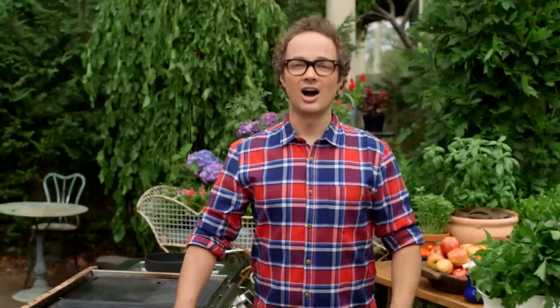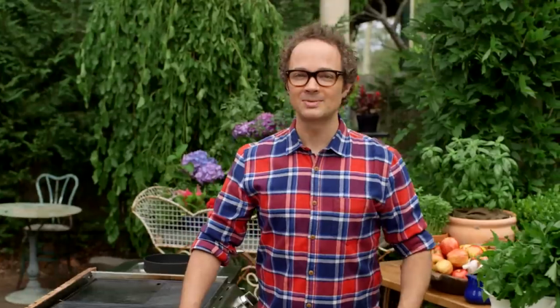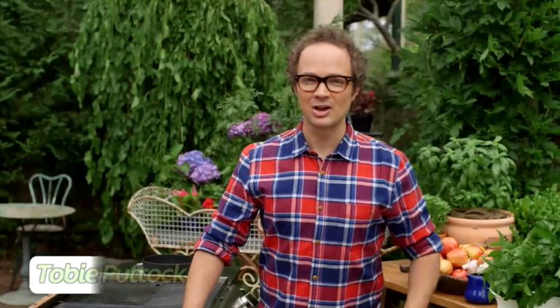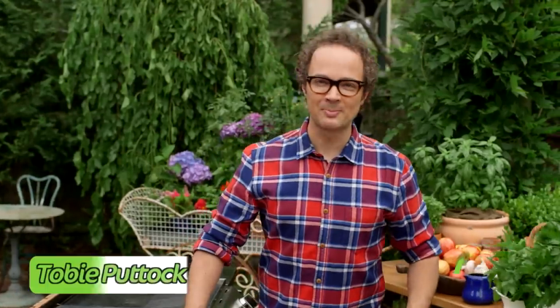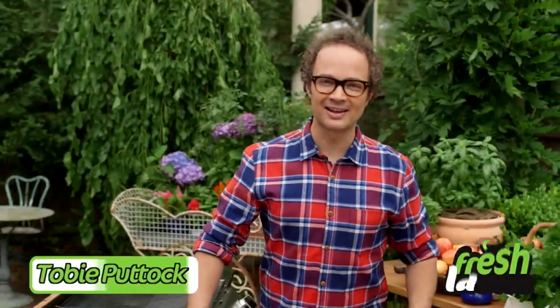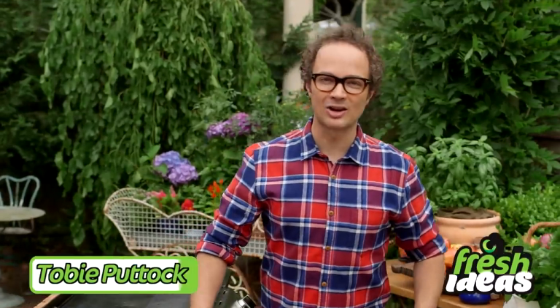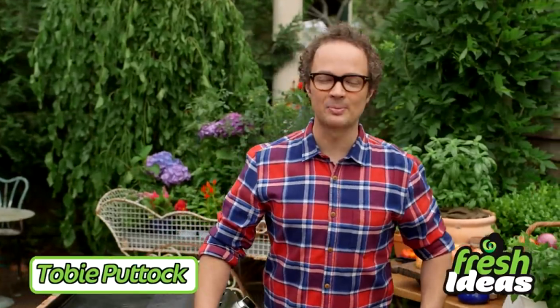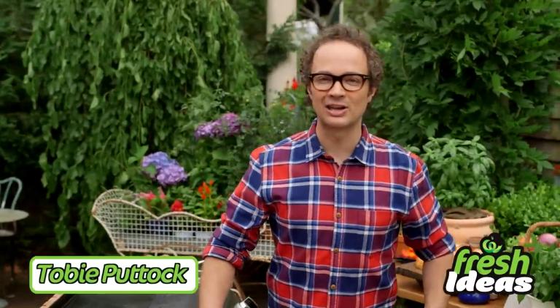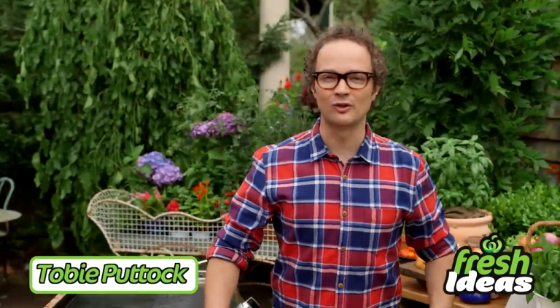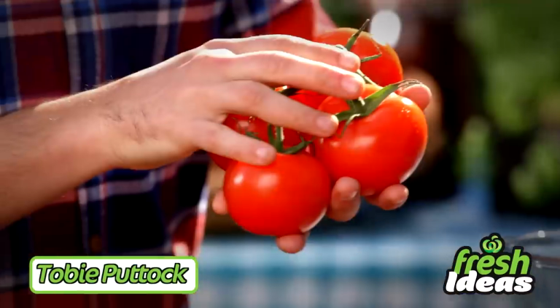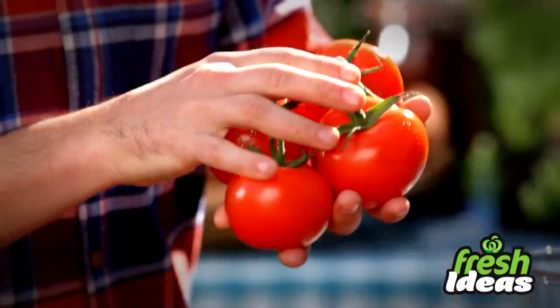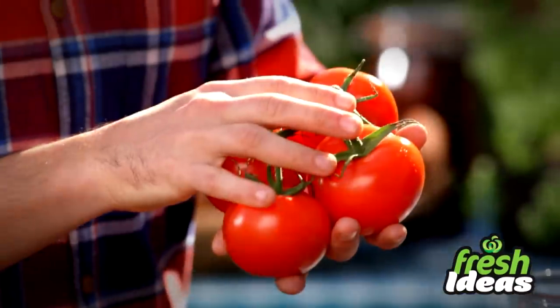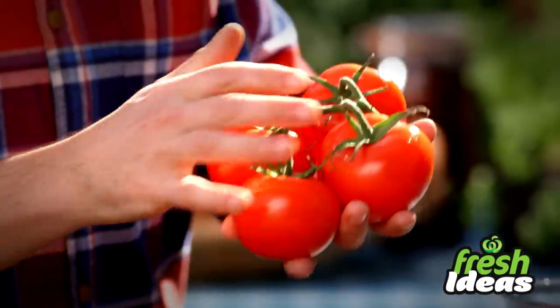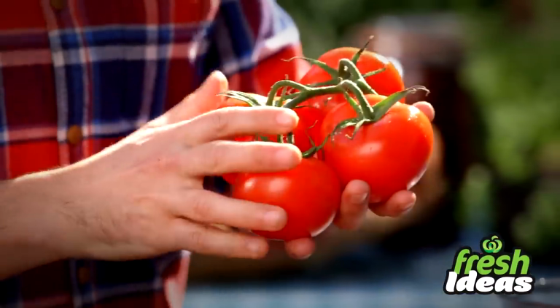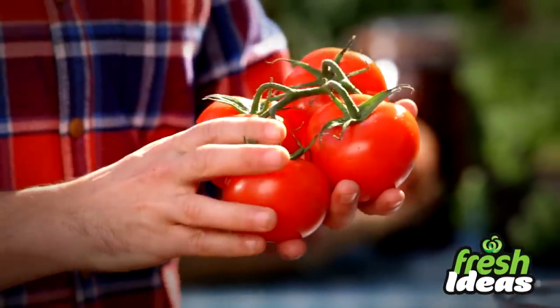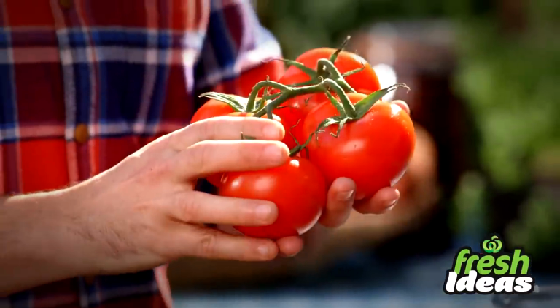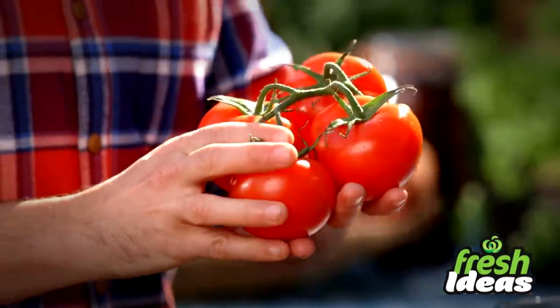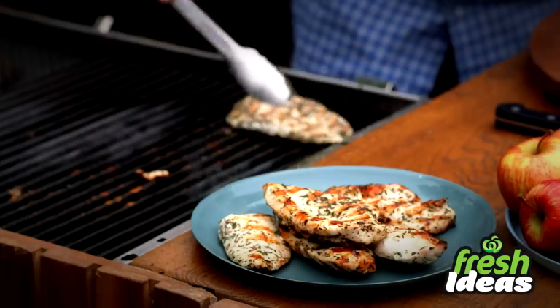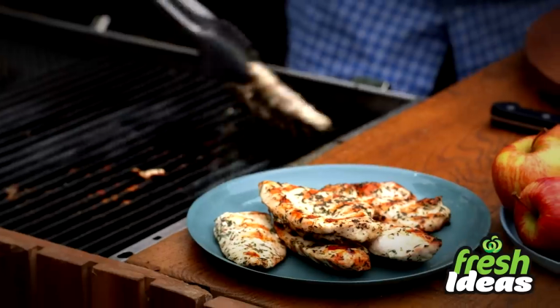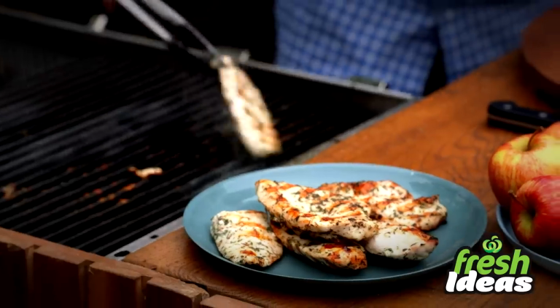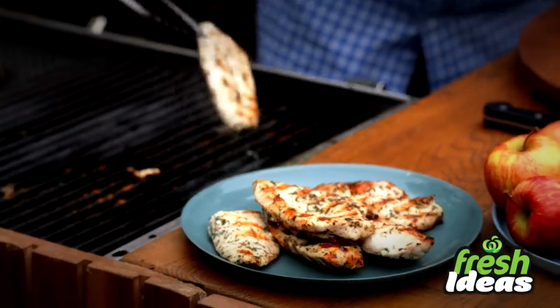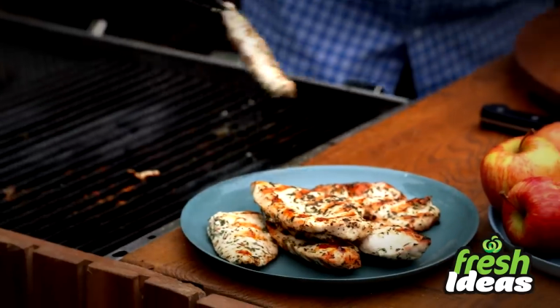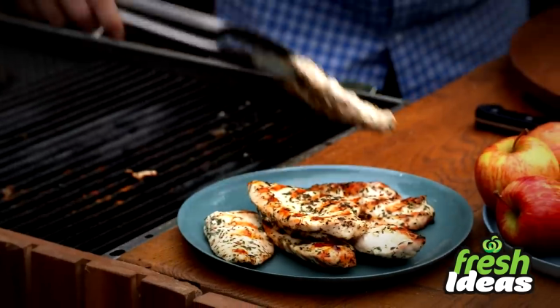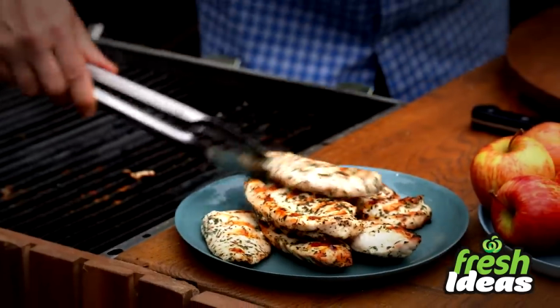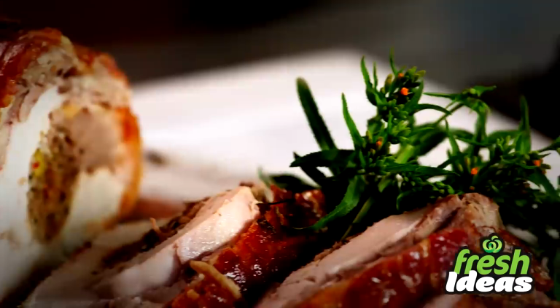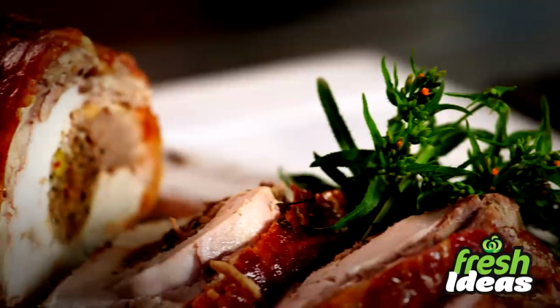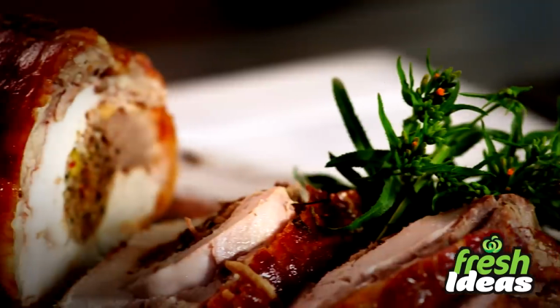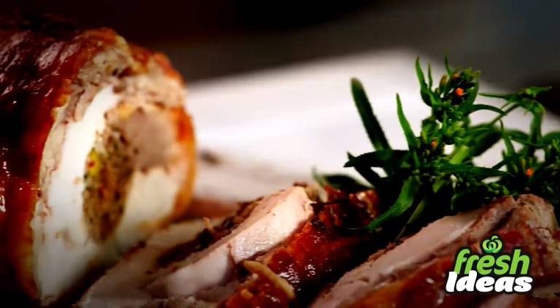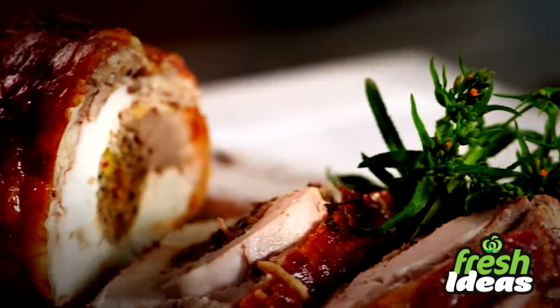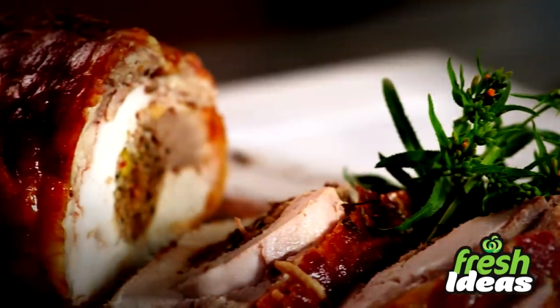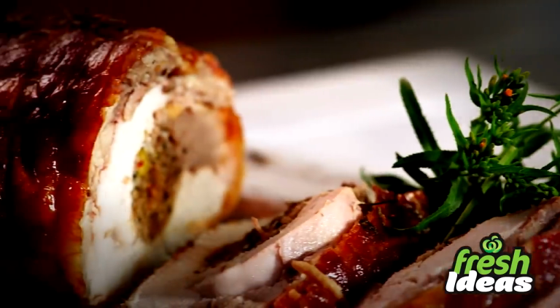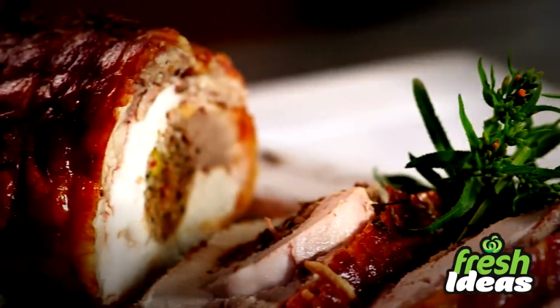I'm Toby Puddock and I'll be bringing you fresh ideas along with a lot of my chef's secrets to make meal planning easy.